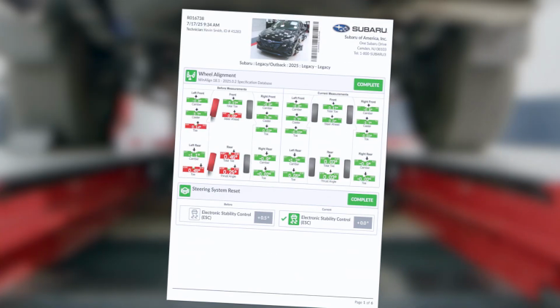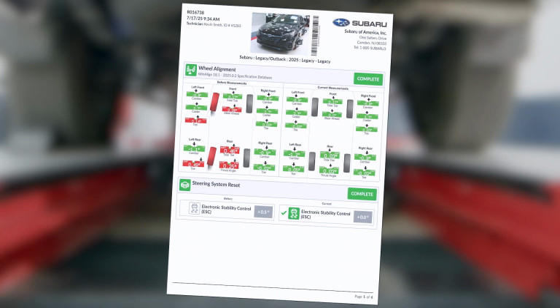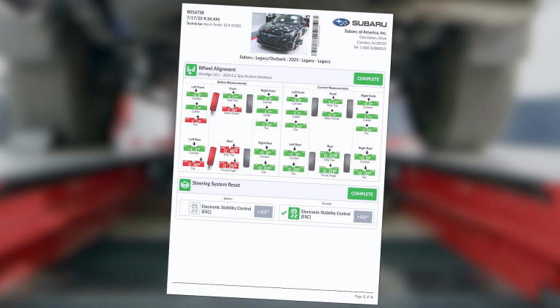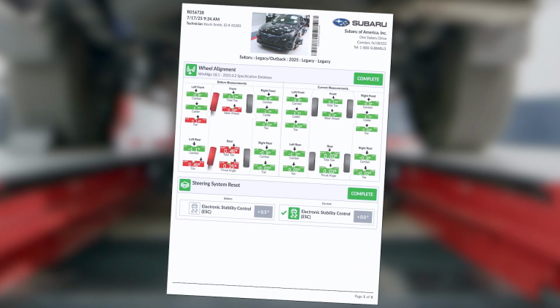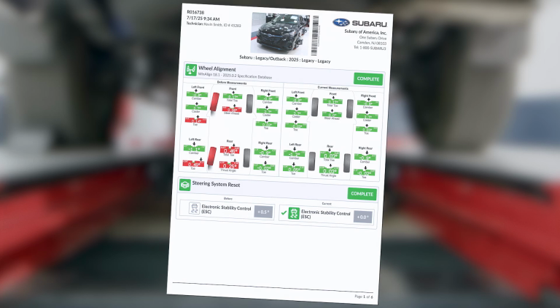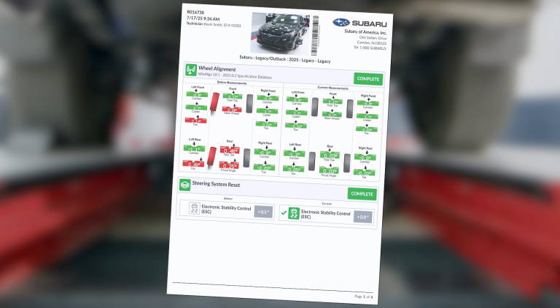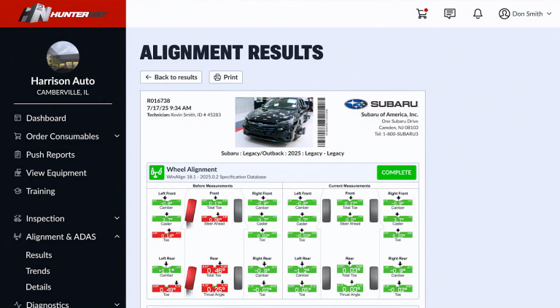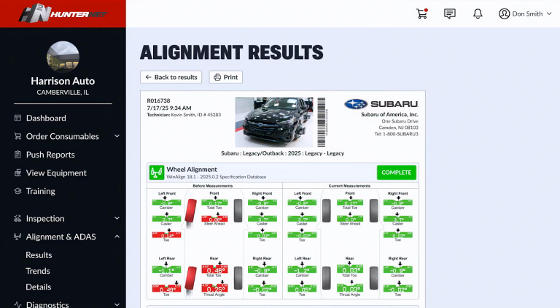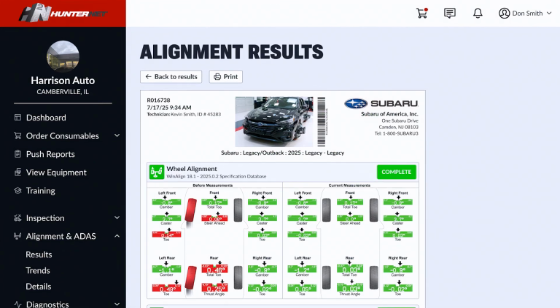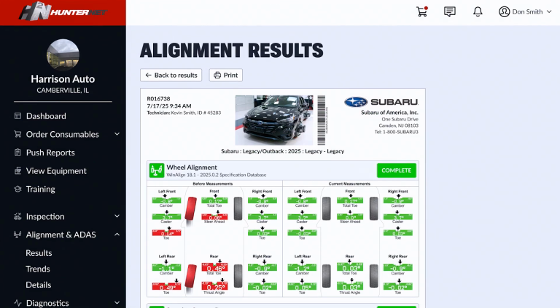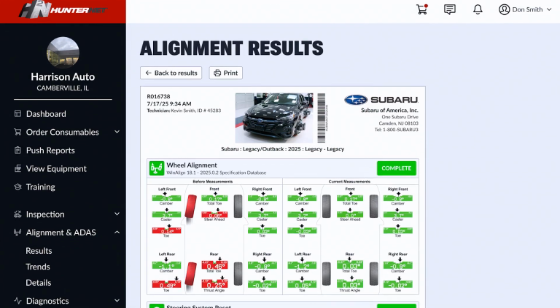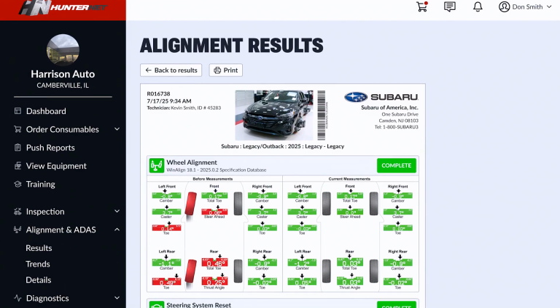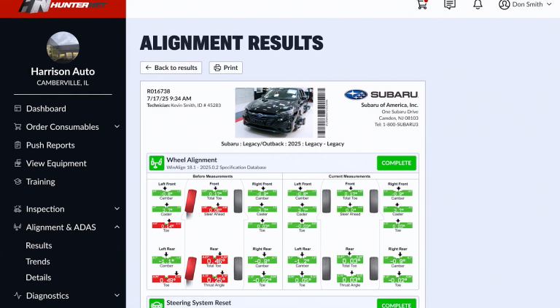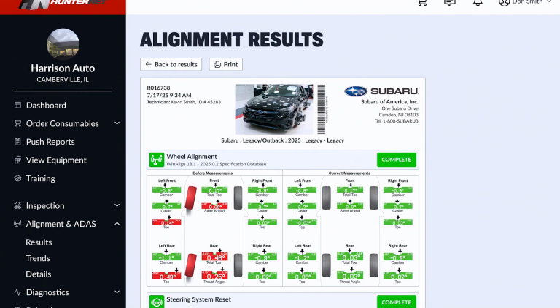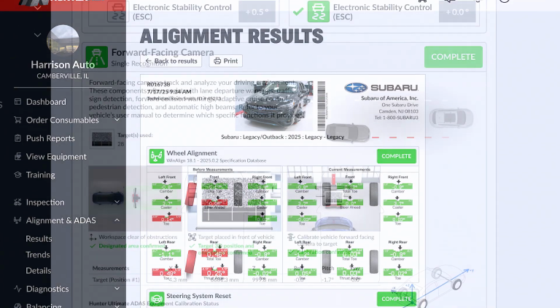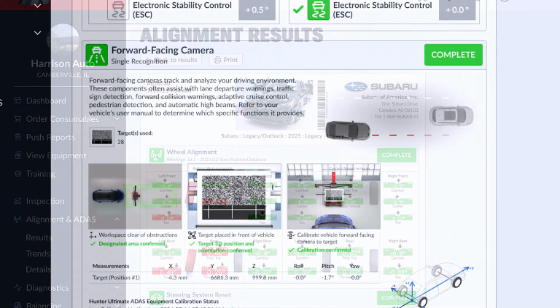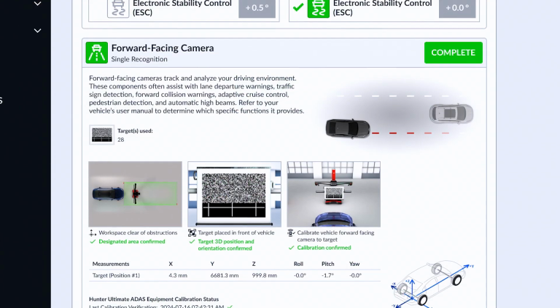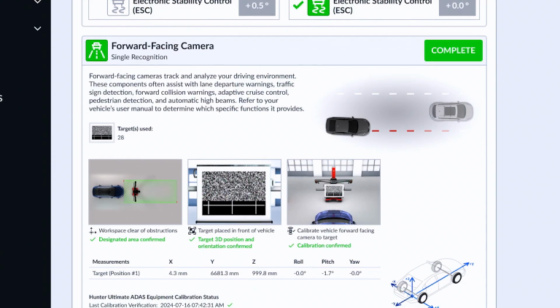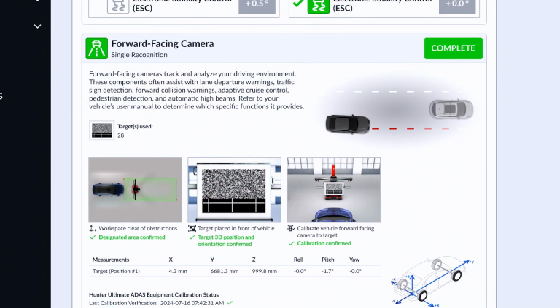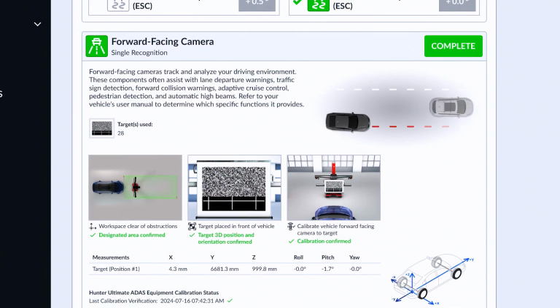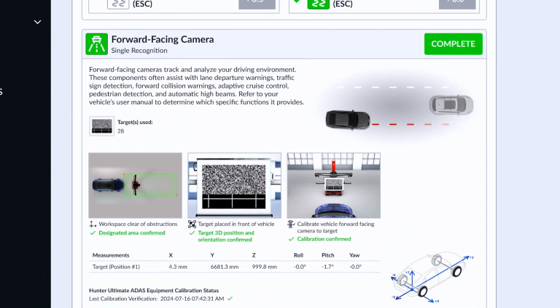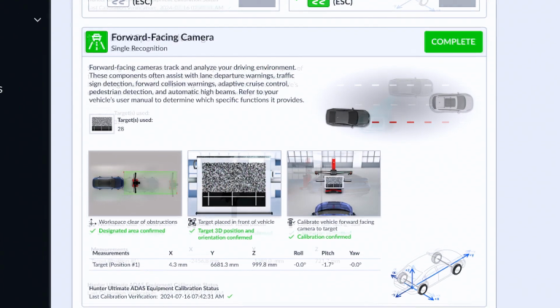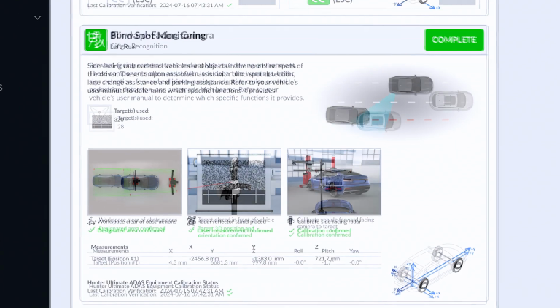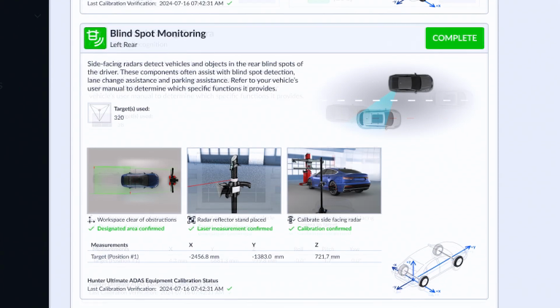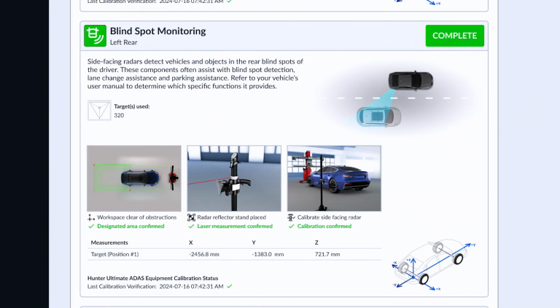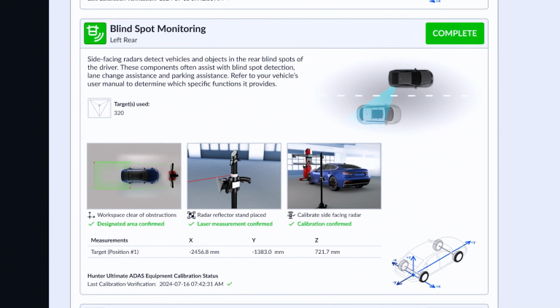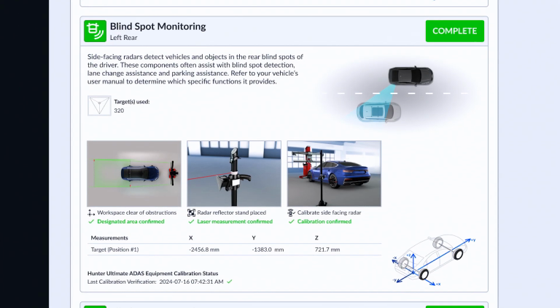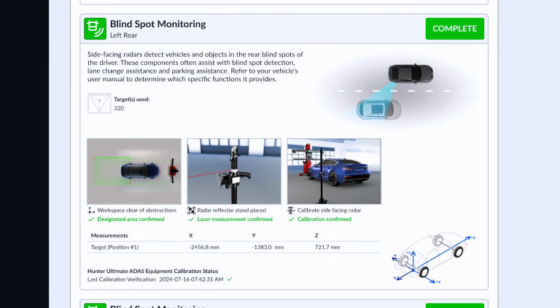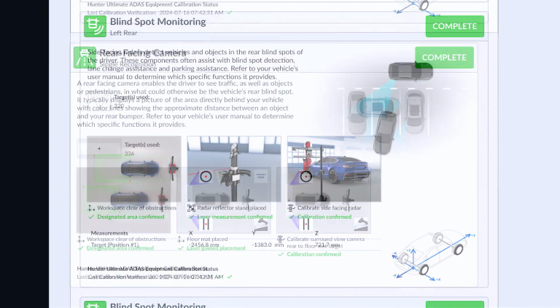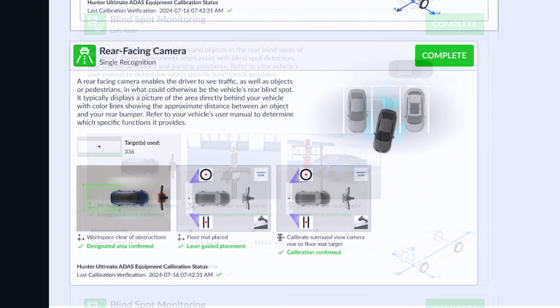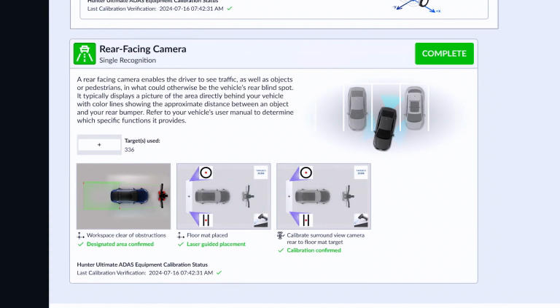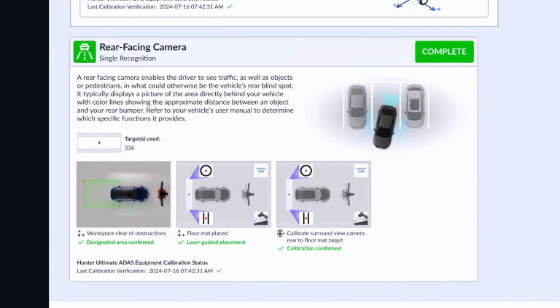World-class printouts and digital records in HunterNet give you what you need to sell the work and document the job in case questions arise later.